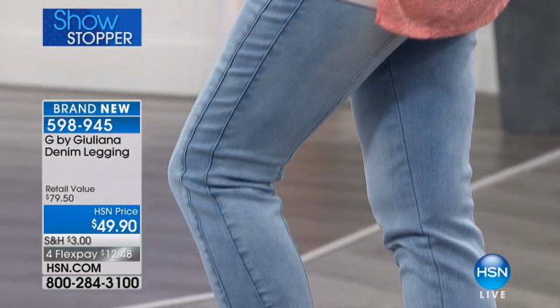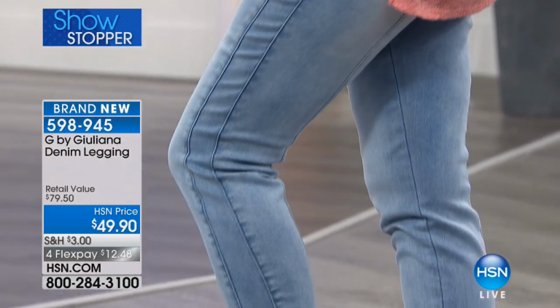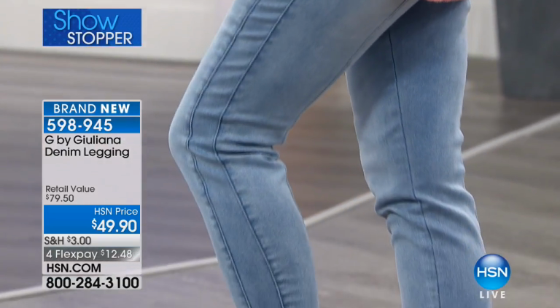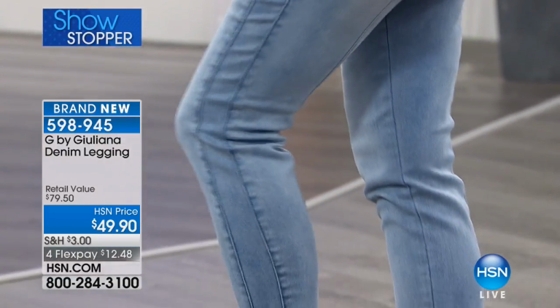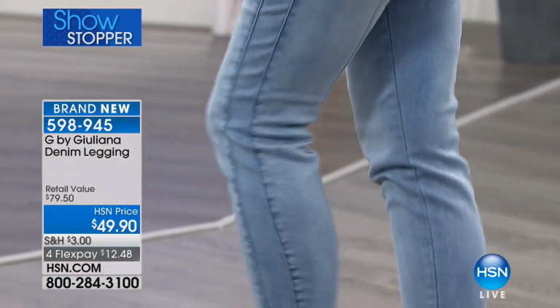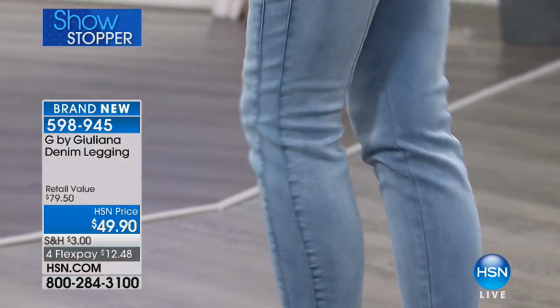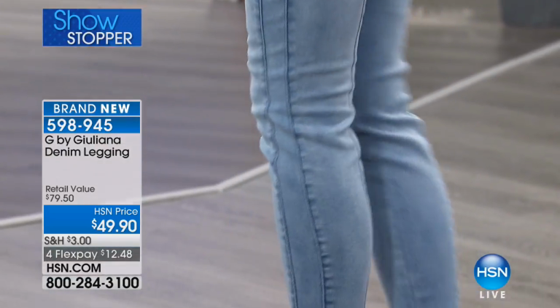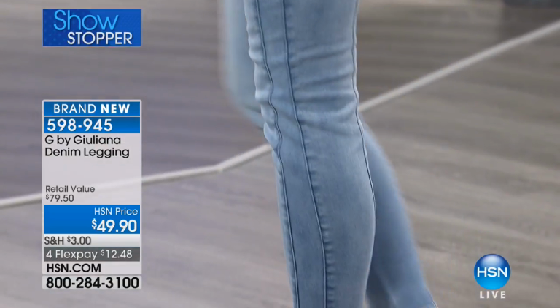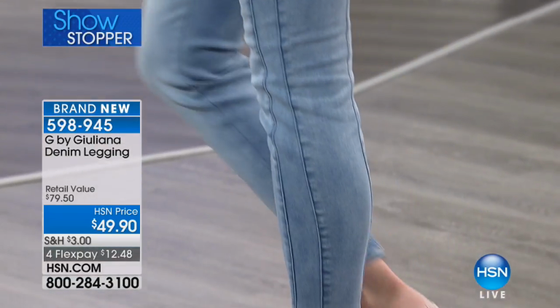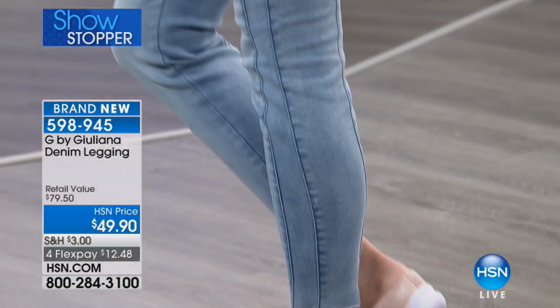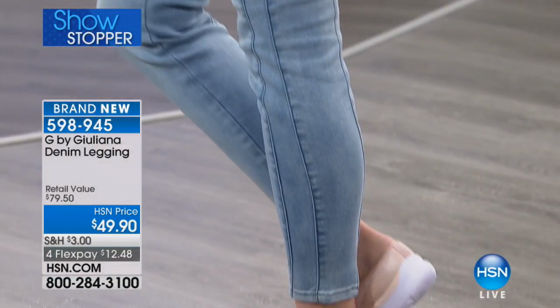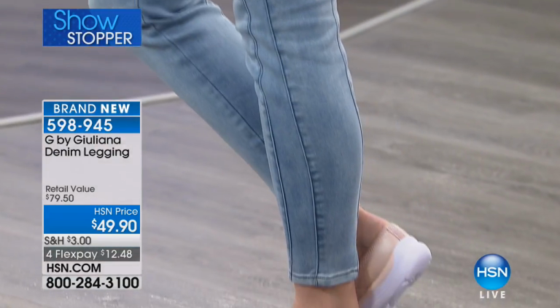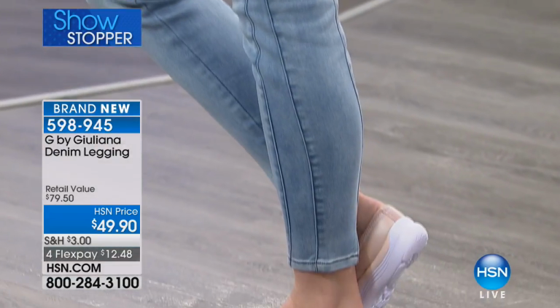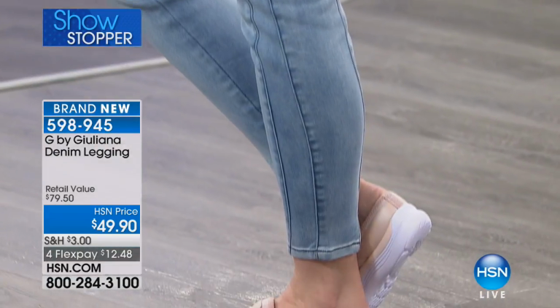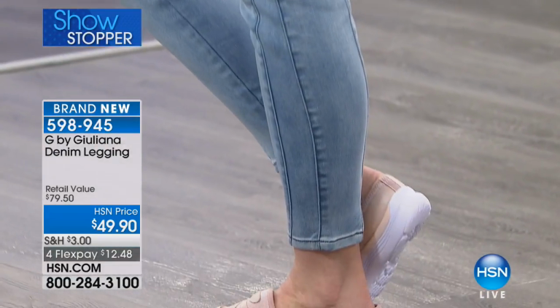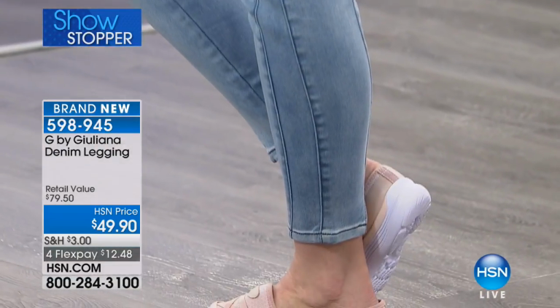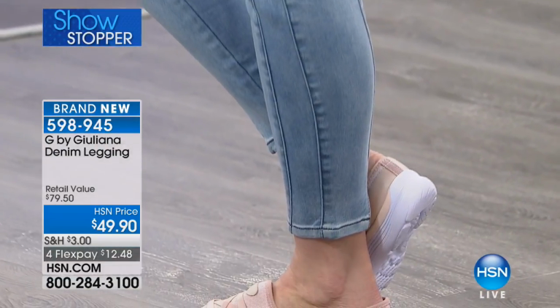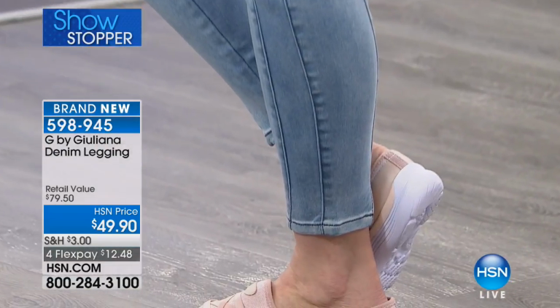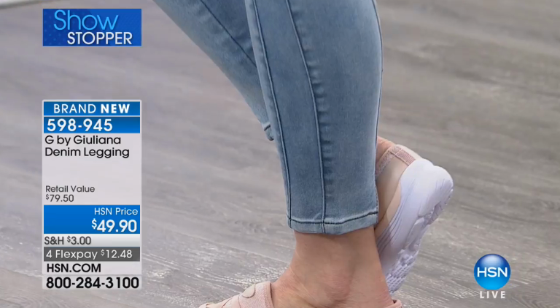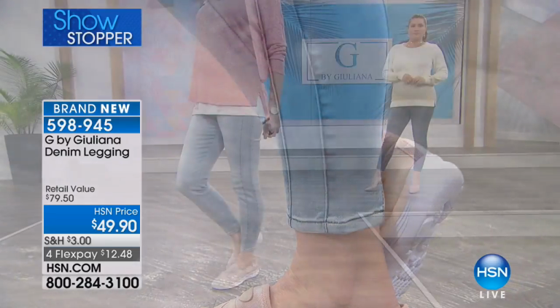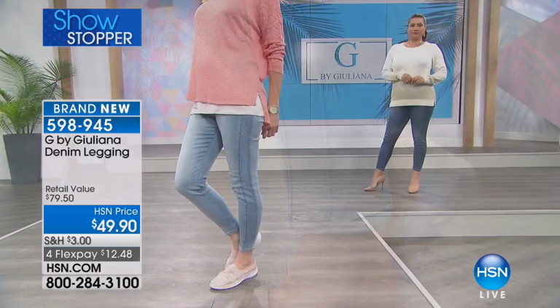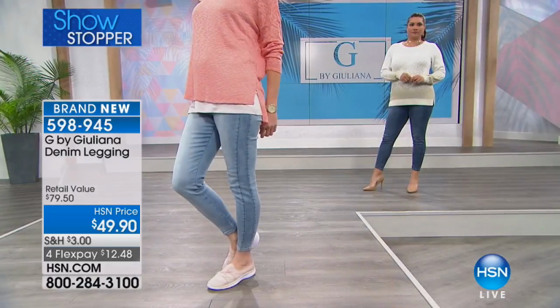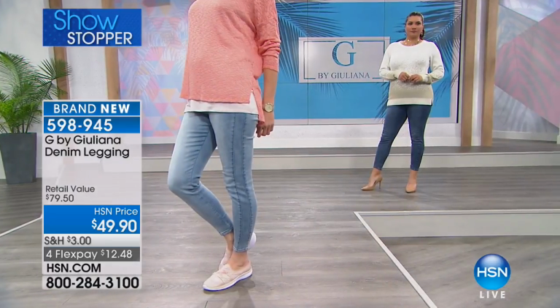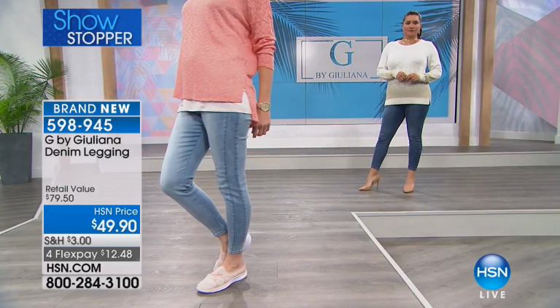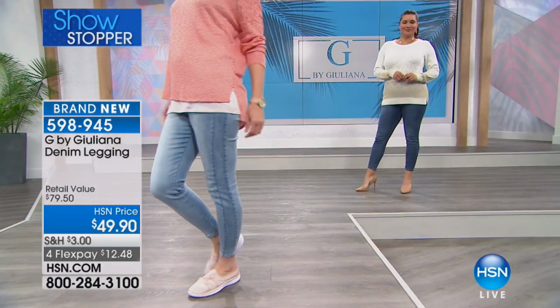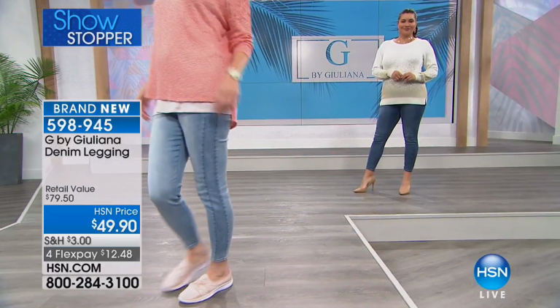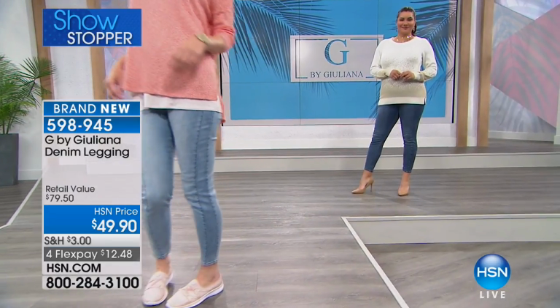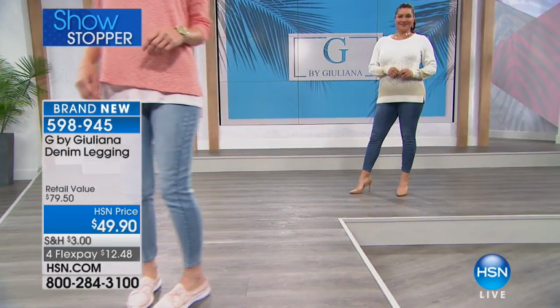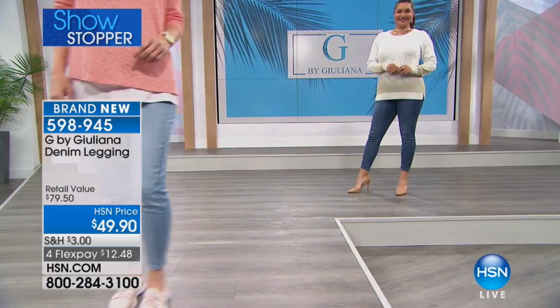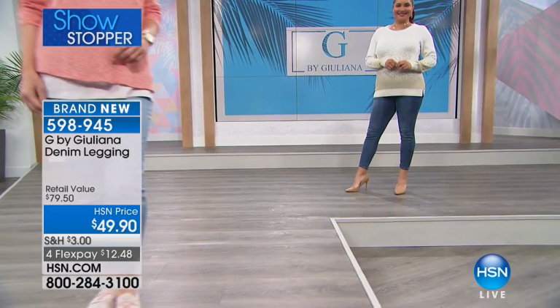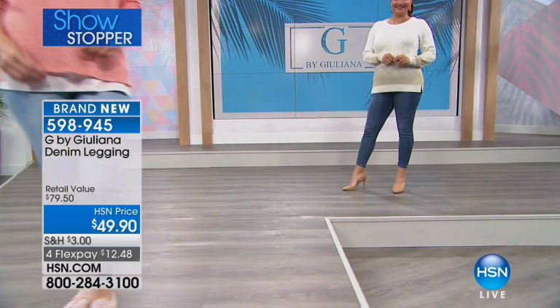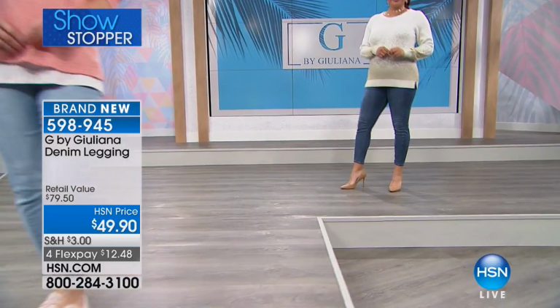Your body changes, fashion changes. So oftentimes it is time to update your denim.